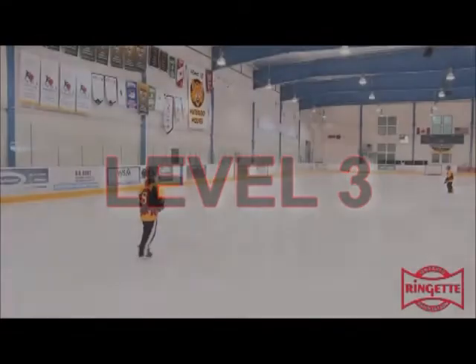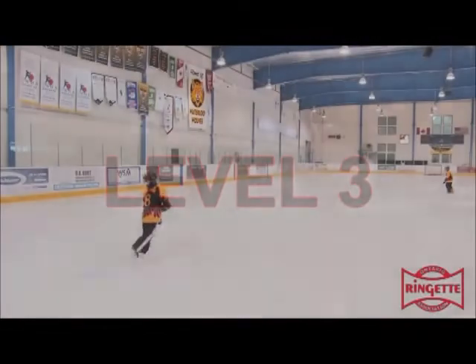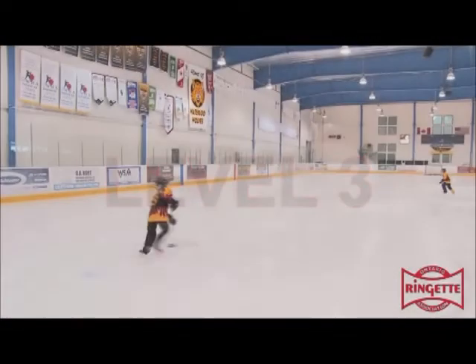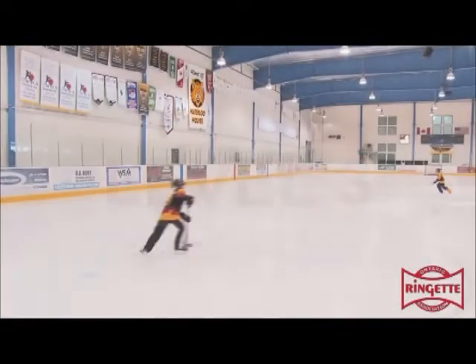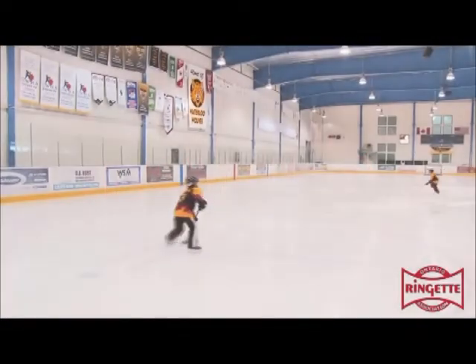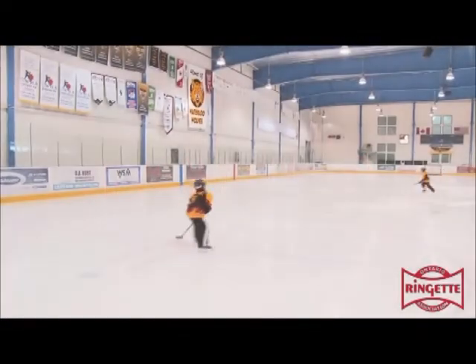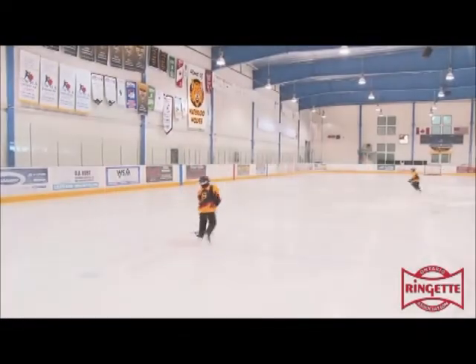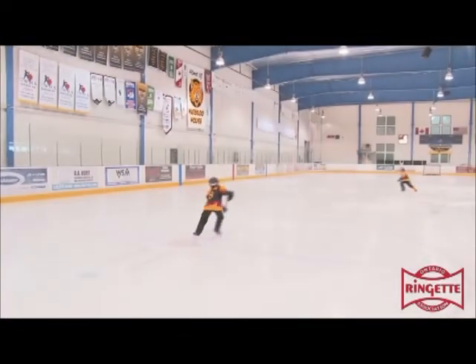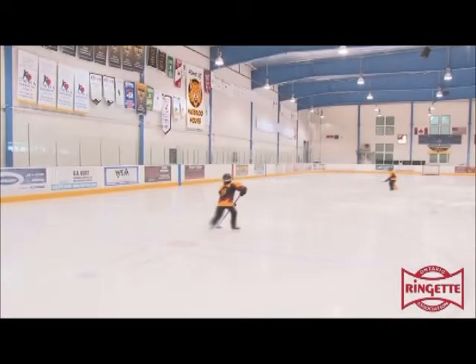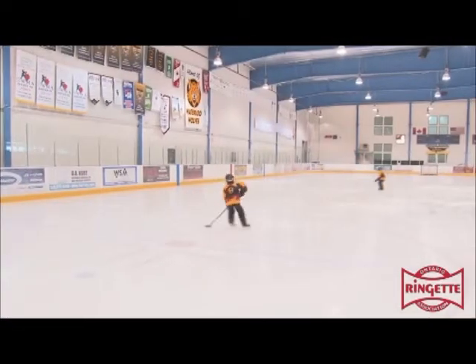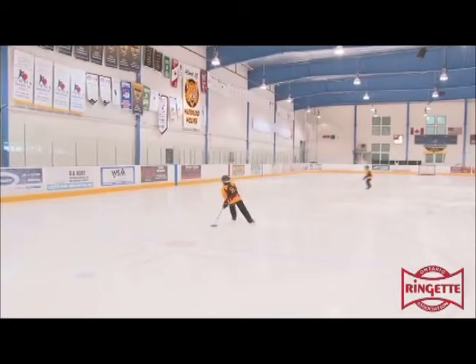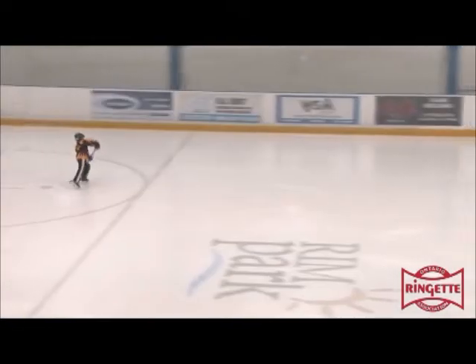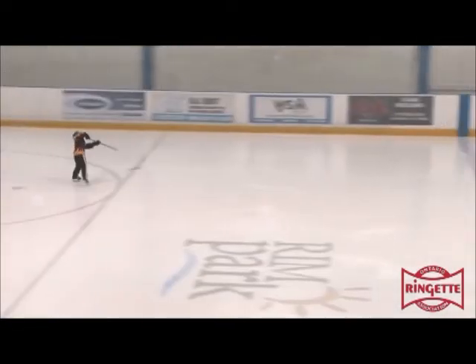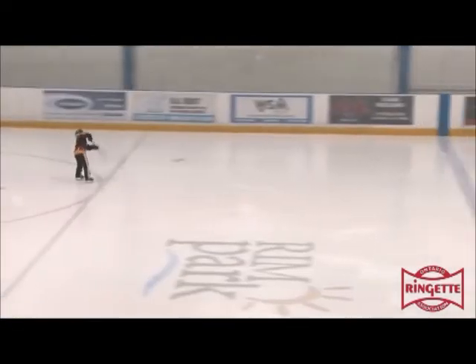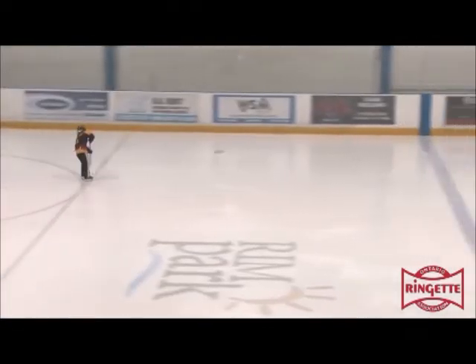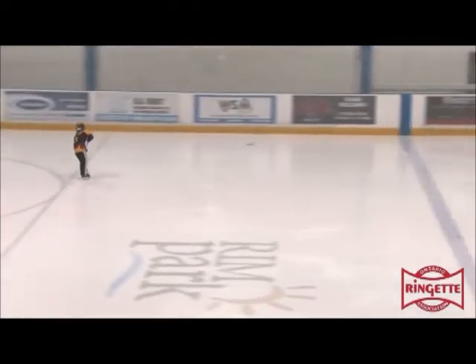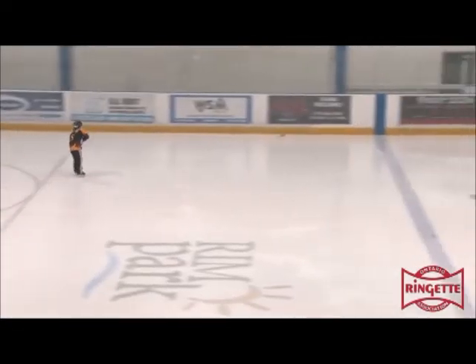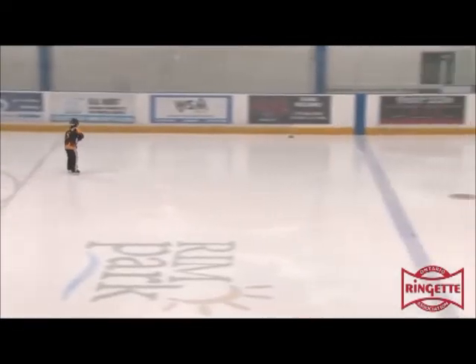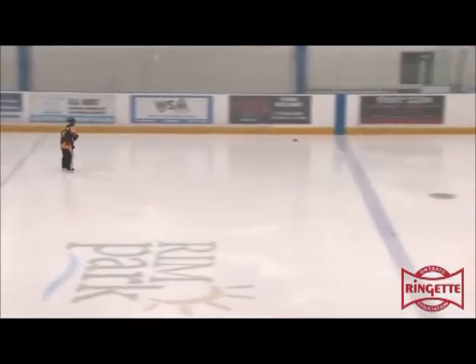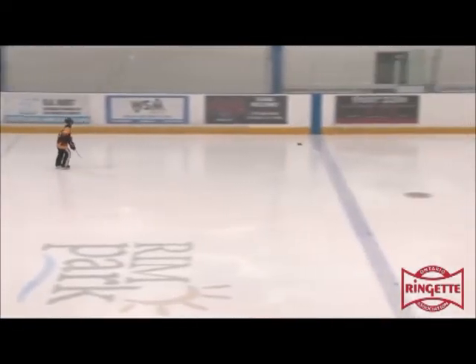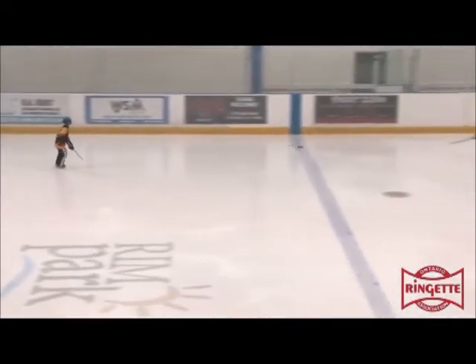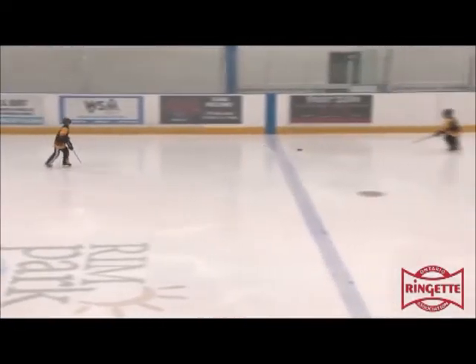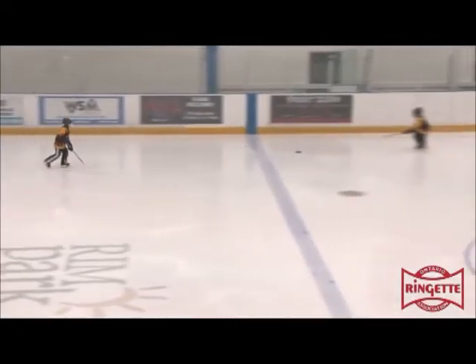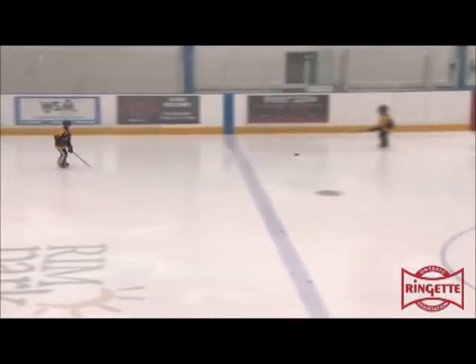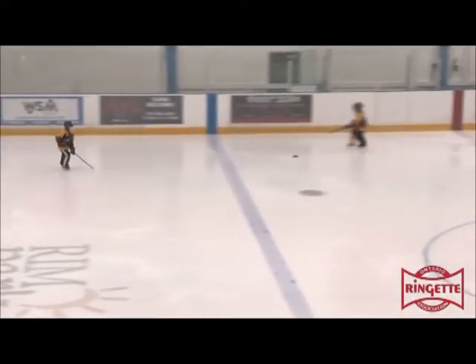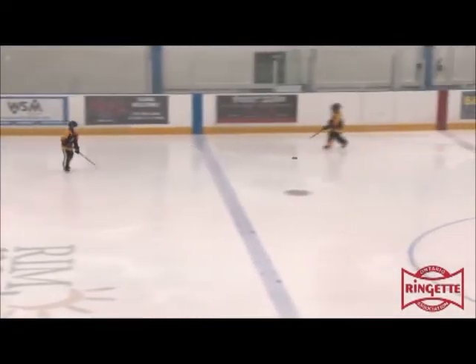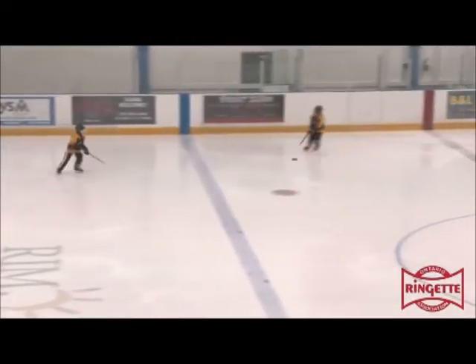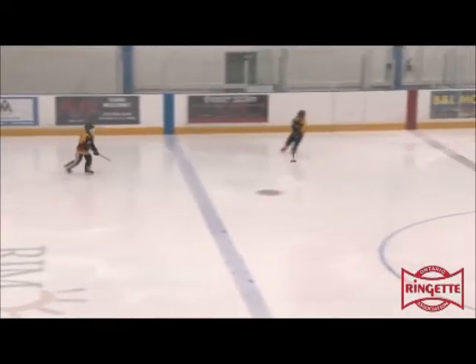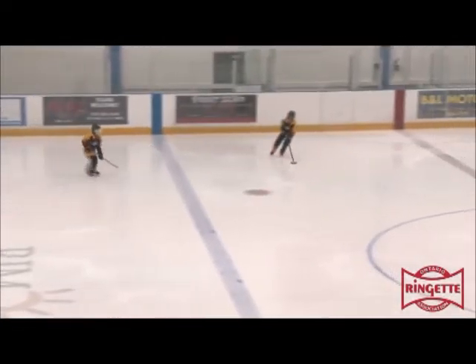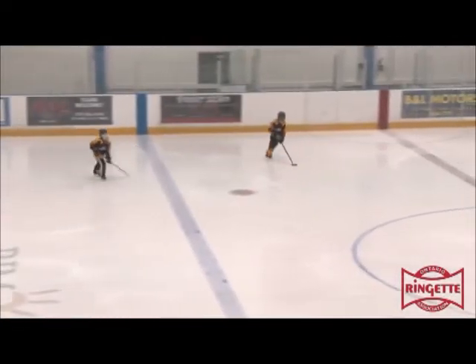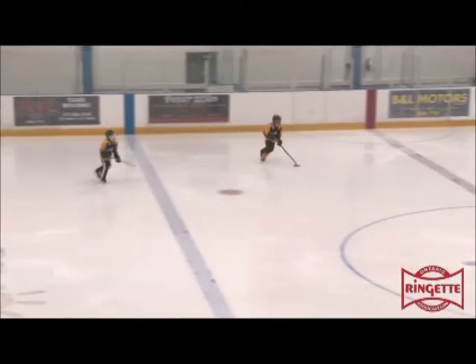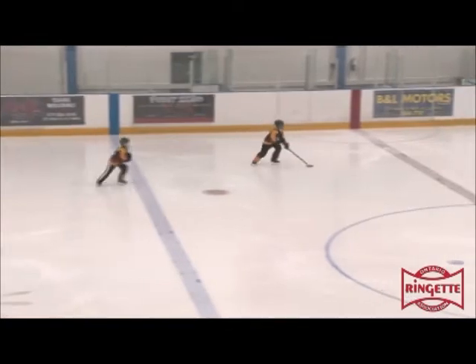In this clip the stride and pass are more fluid. The receiver needs to adjust and come back to the ring.